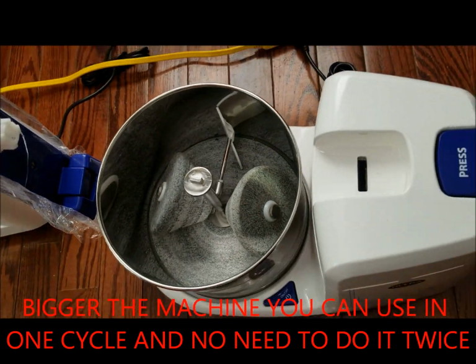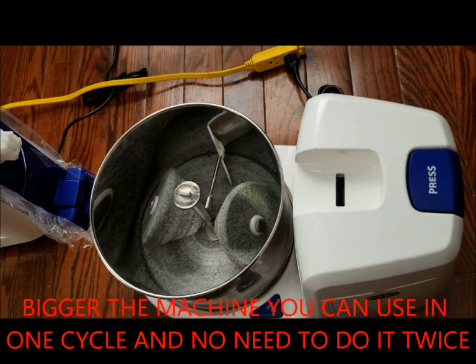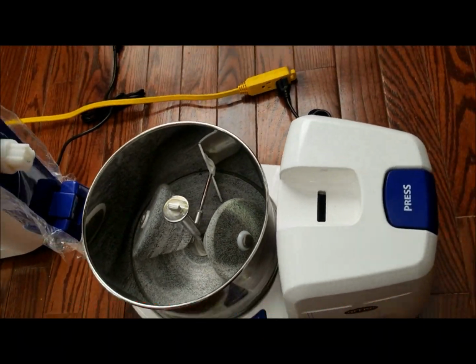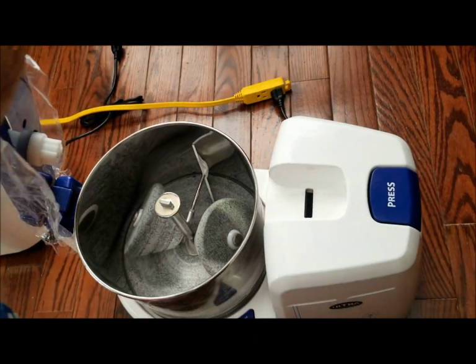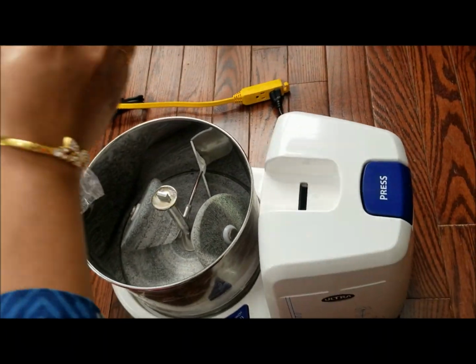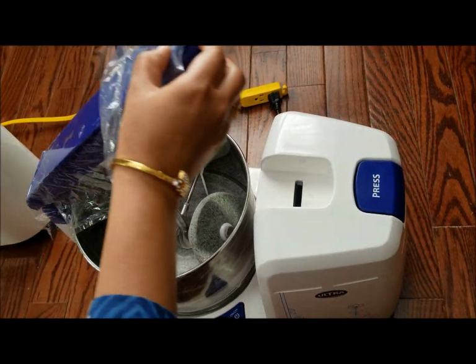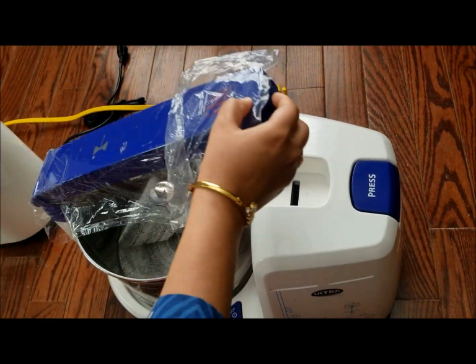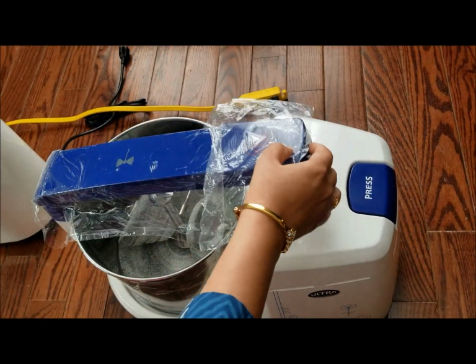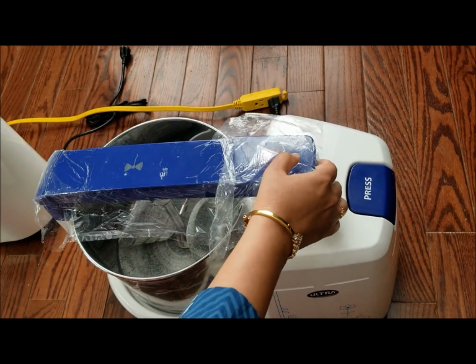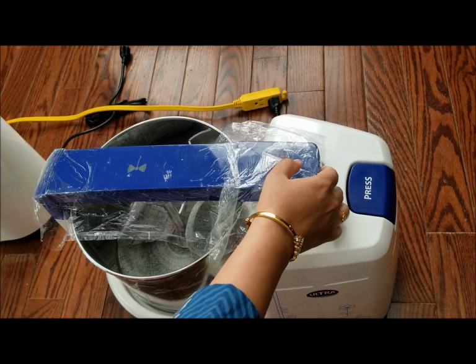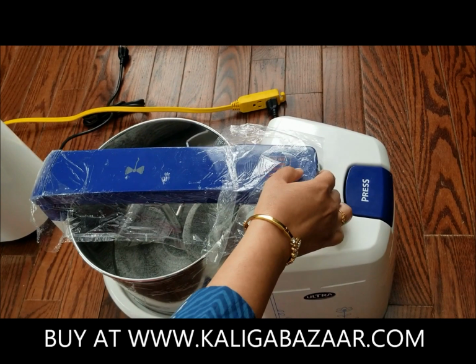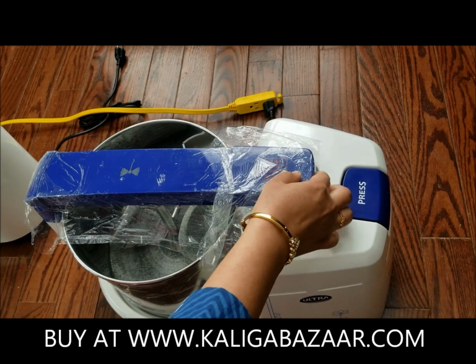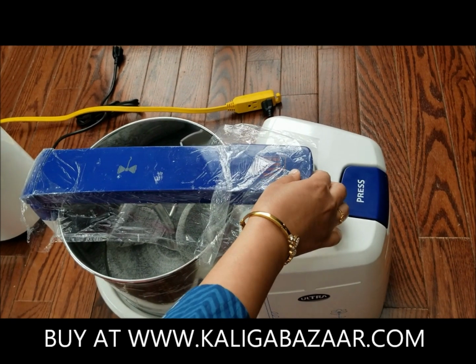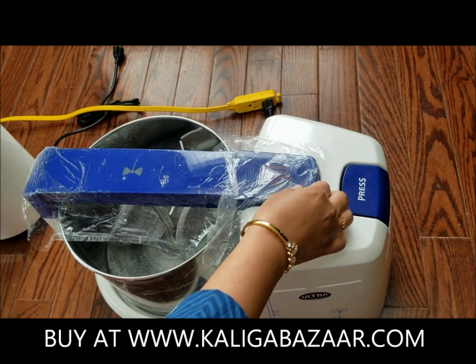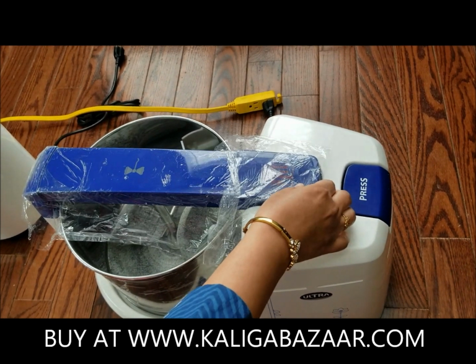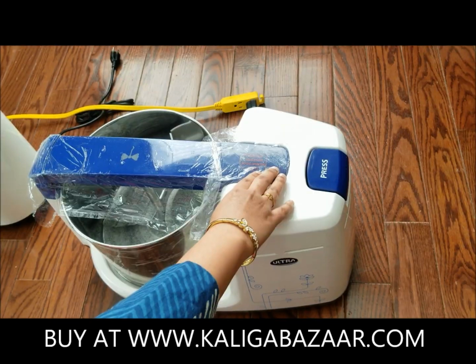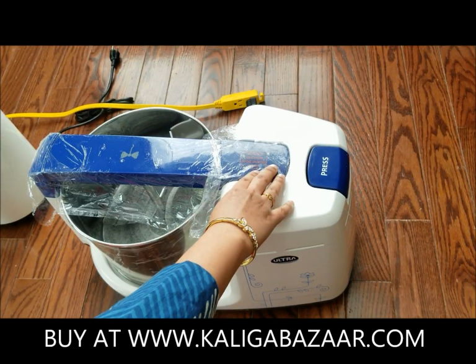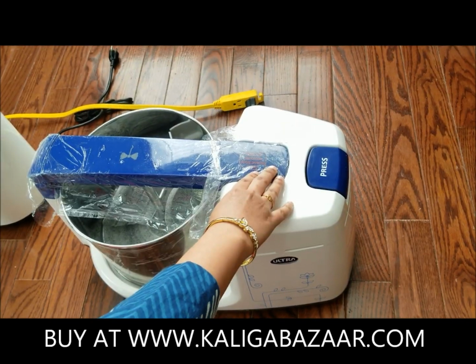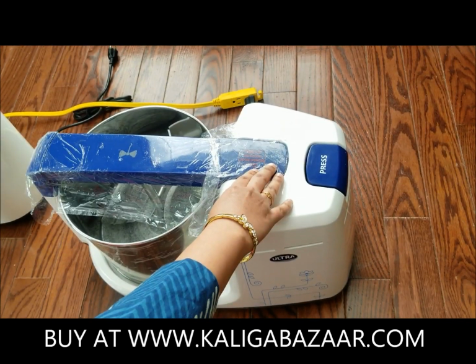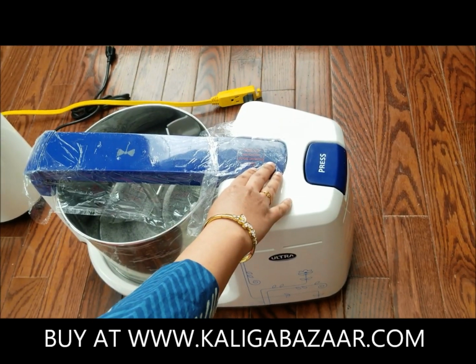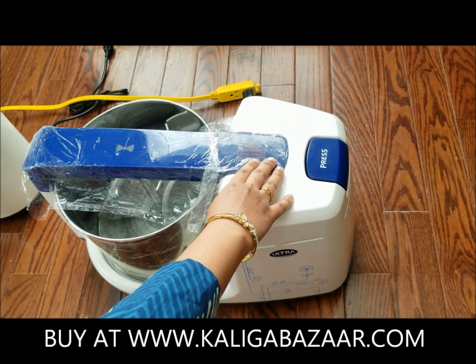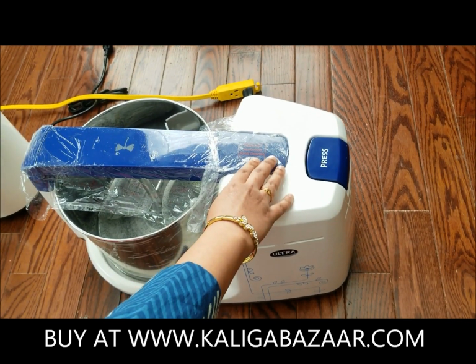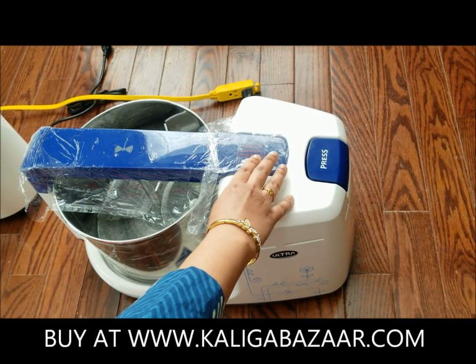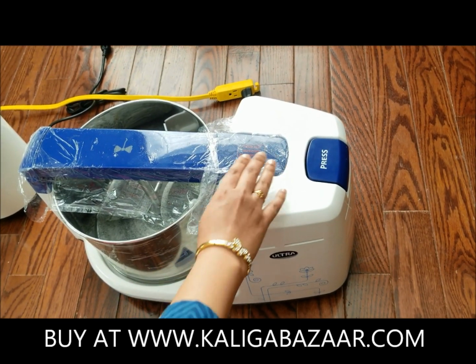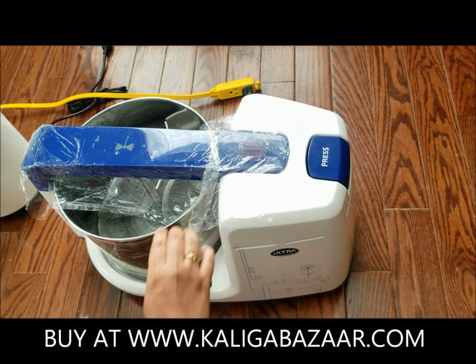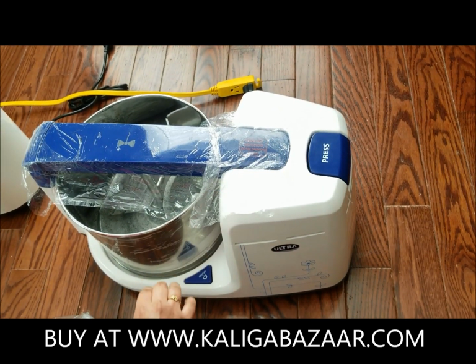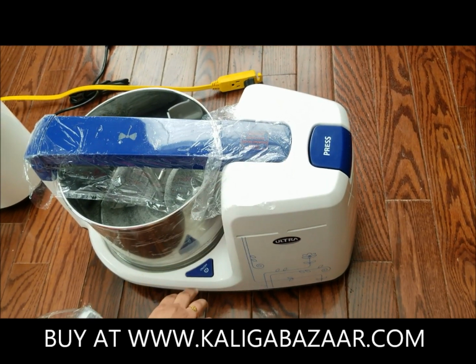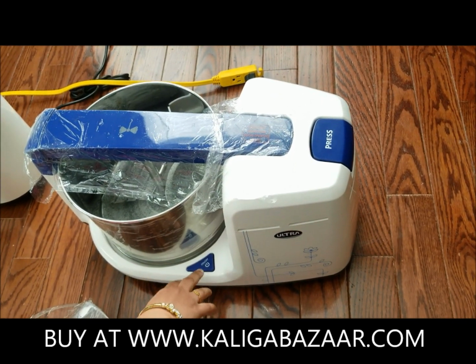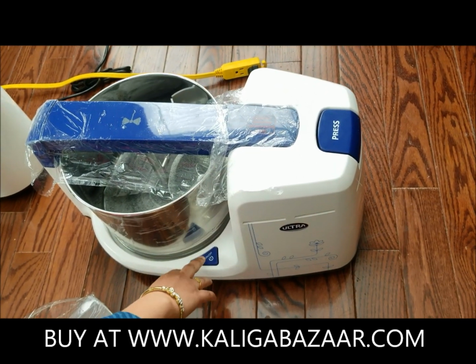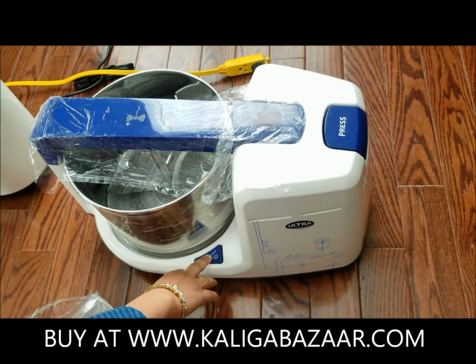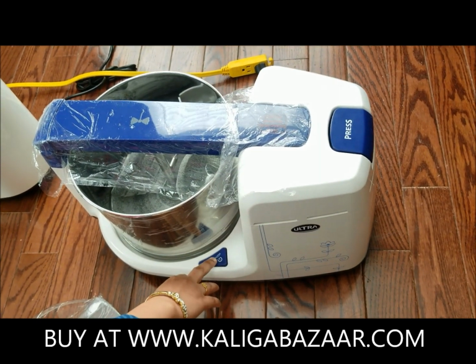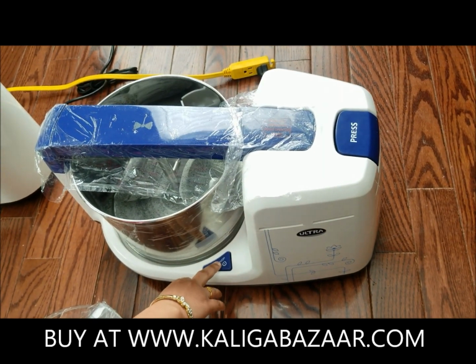To operate the Big Plus, press the button and close the handle securely. This is the on/off button to start and stop the machine.